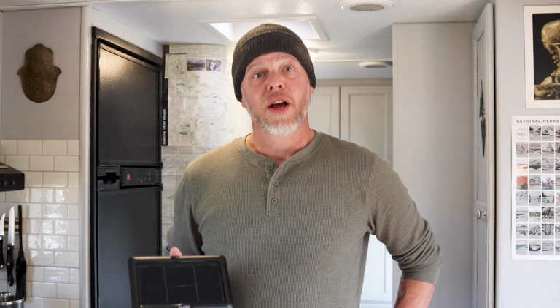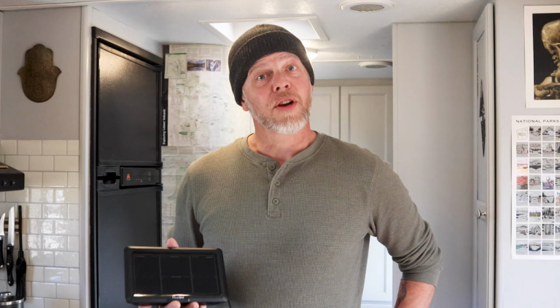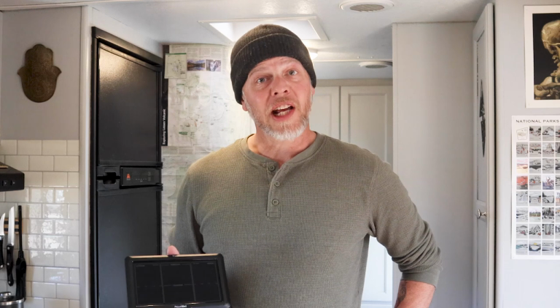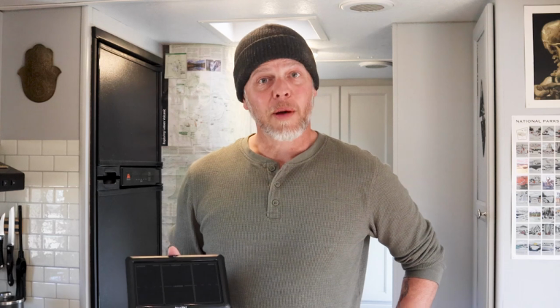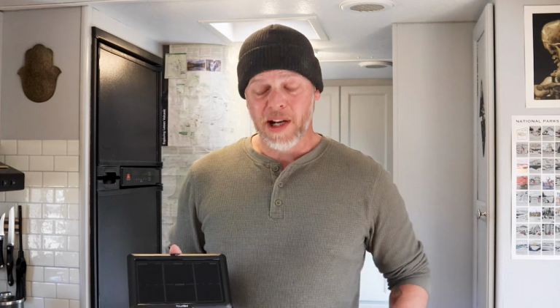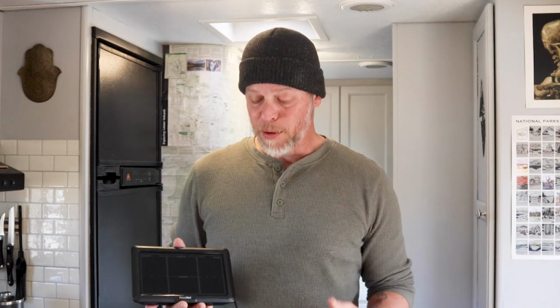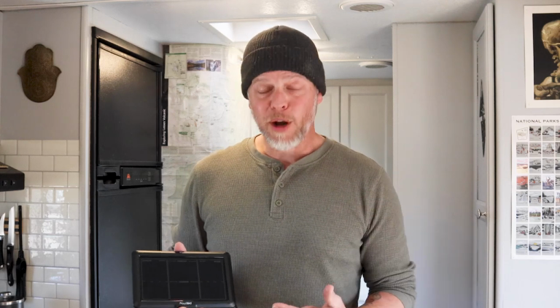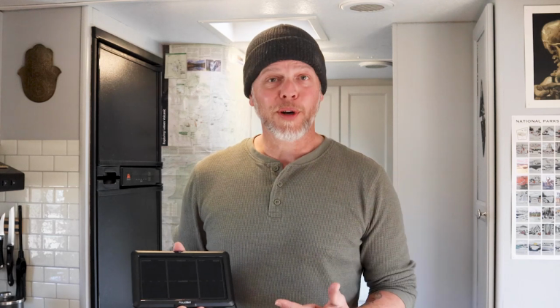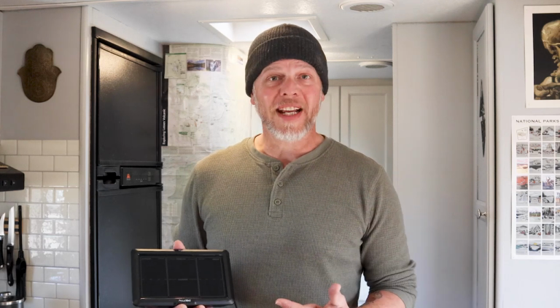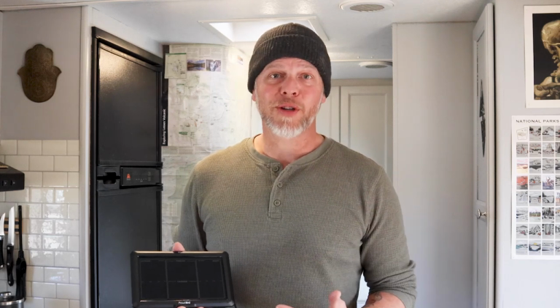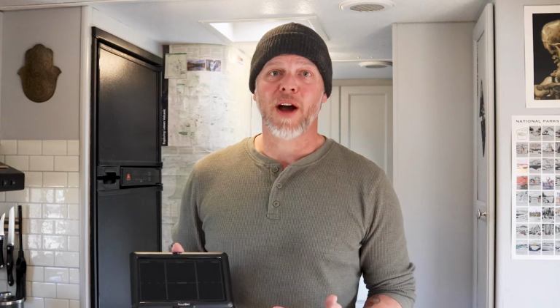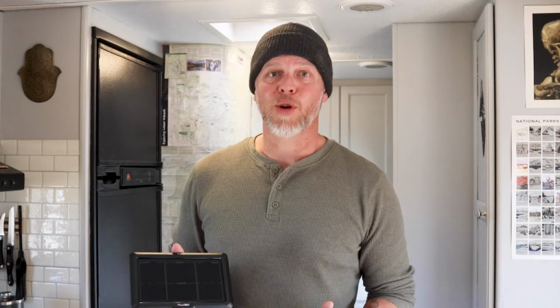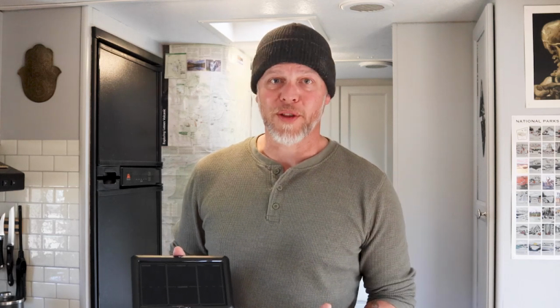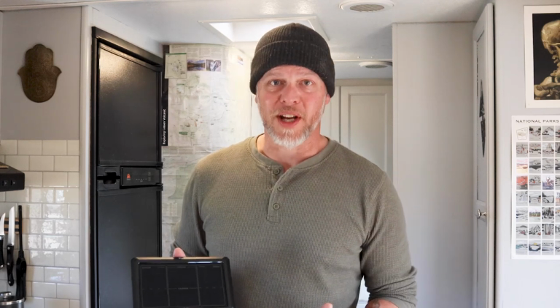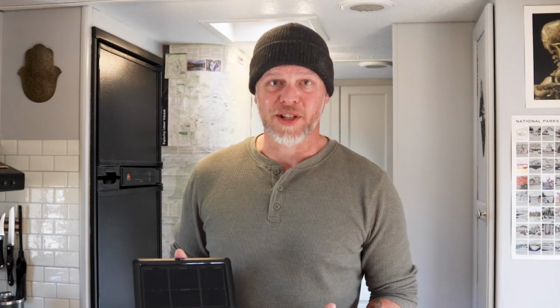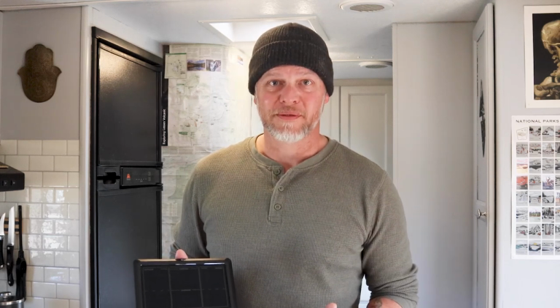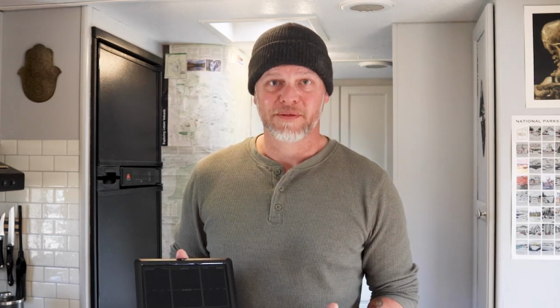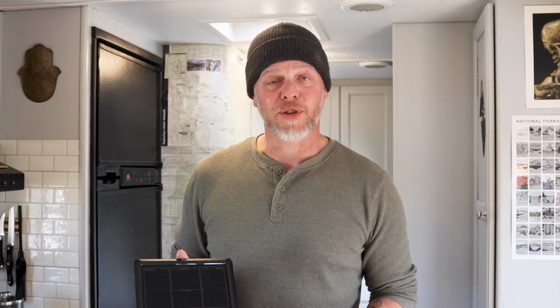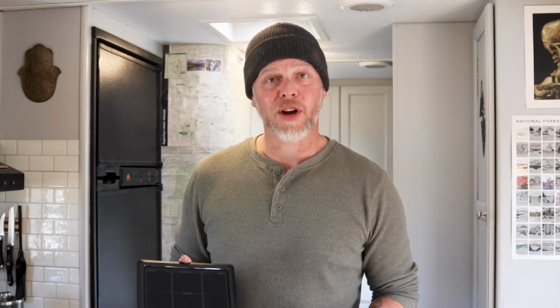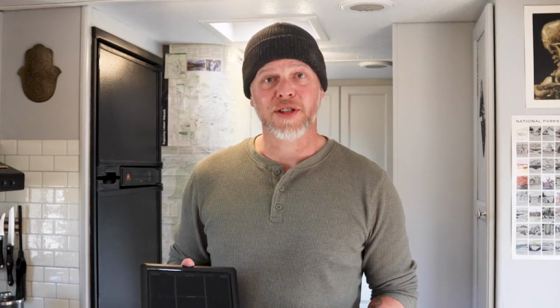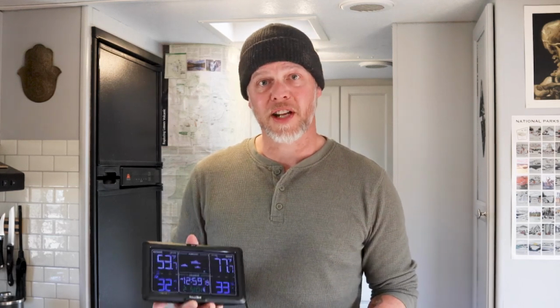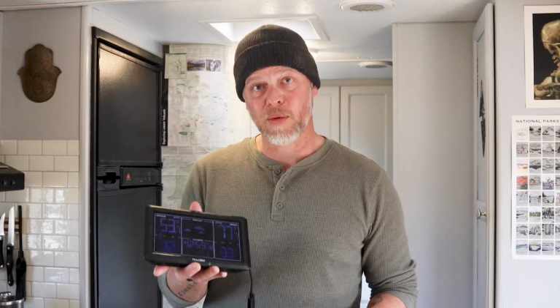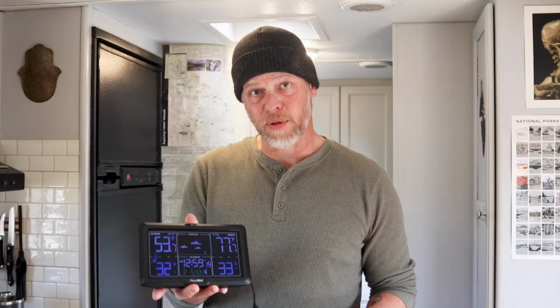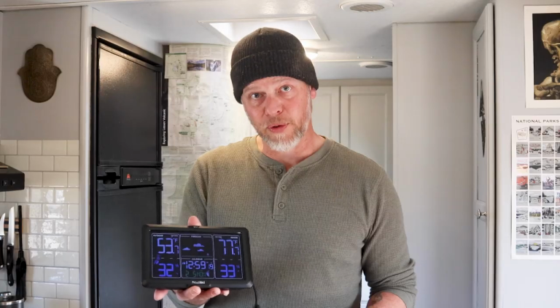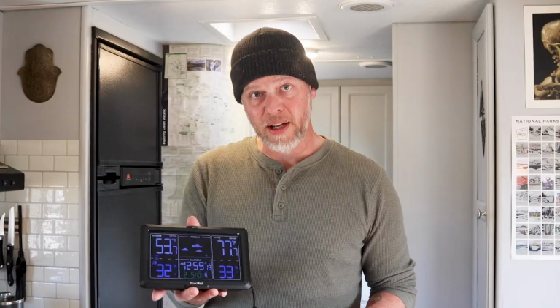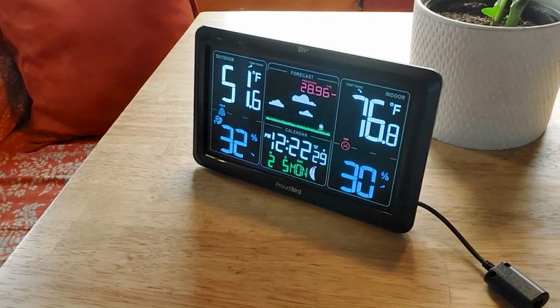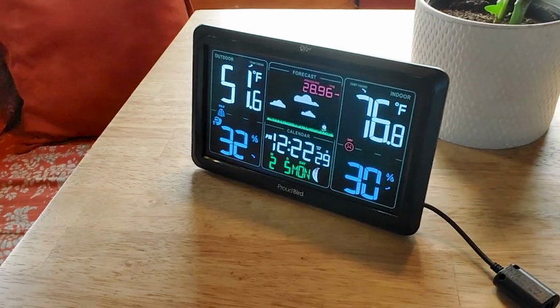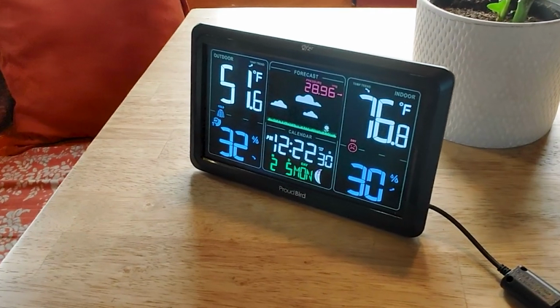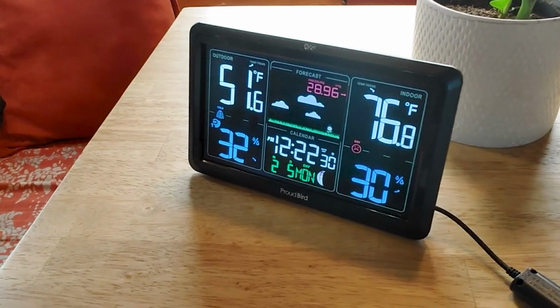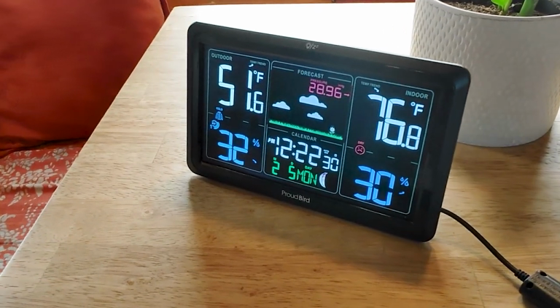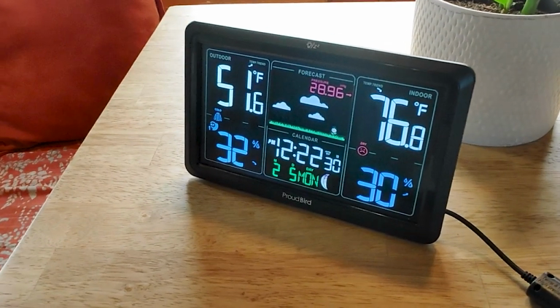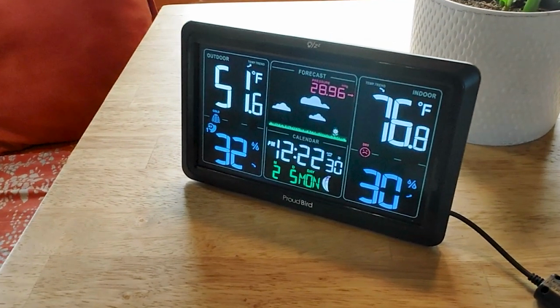So you're thinking about picking up the Proud Bird Indoor Outdoor Weather Station. Well, they sent us one for free for an honest review, so here it is.